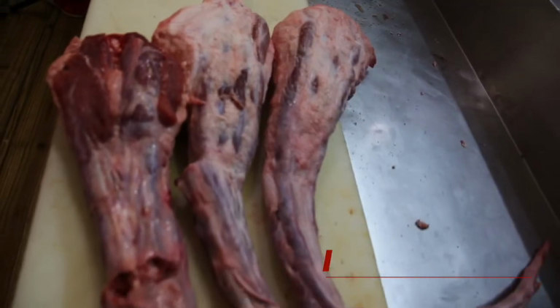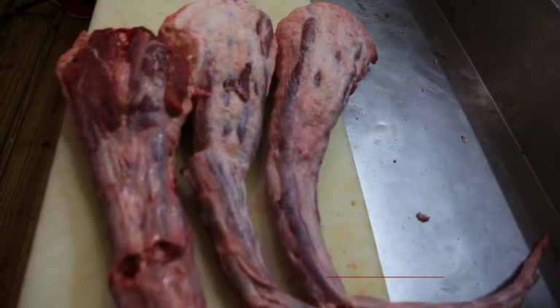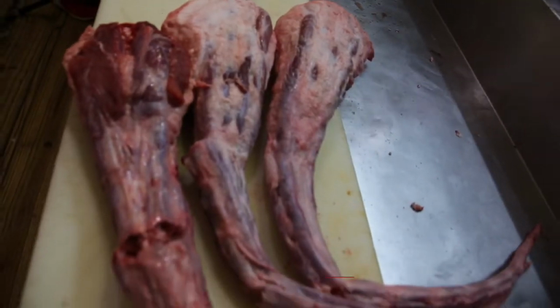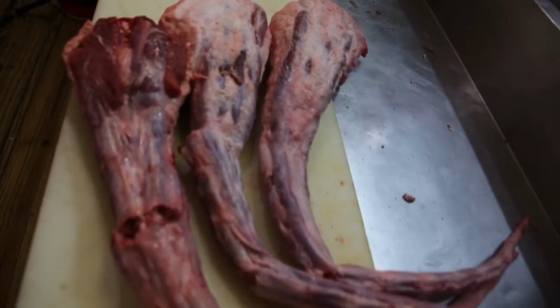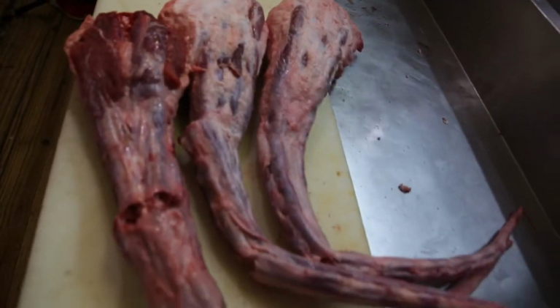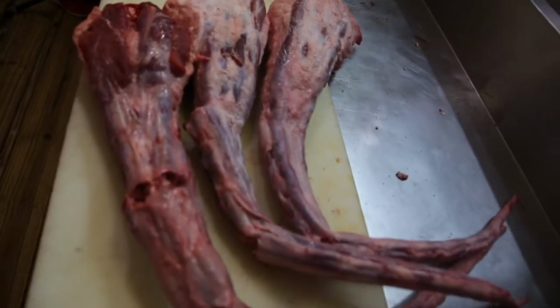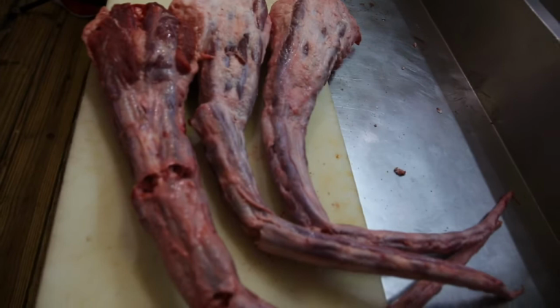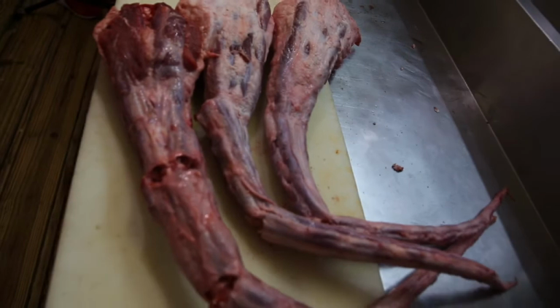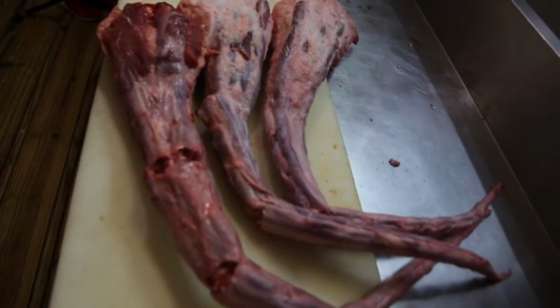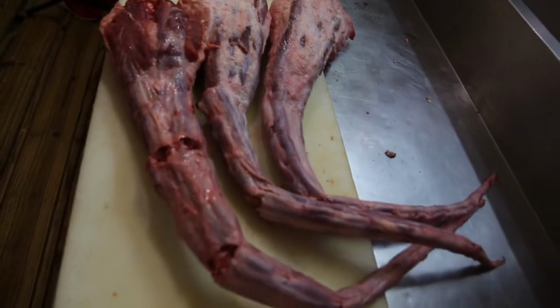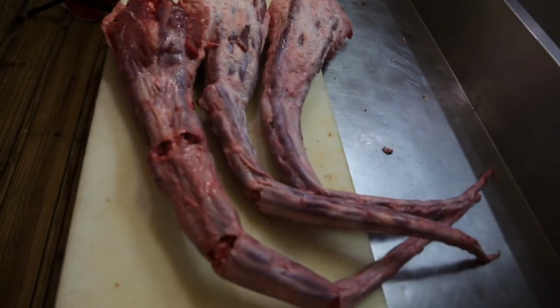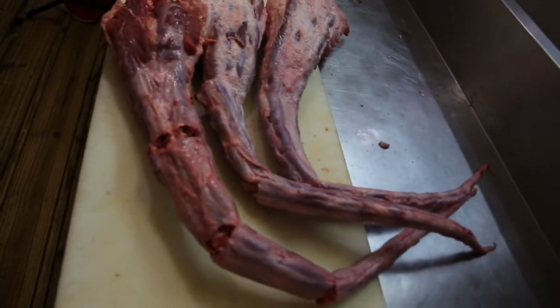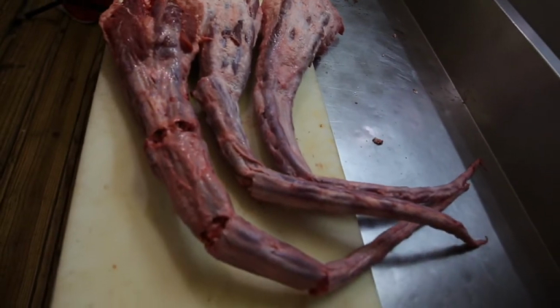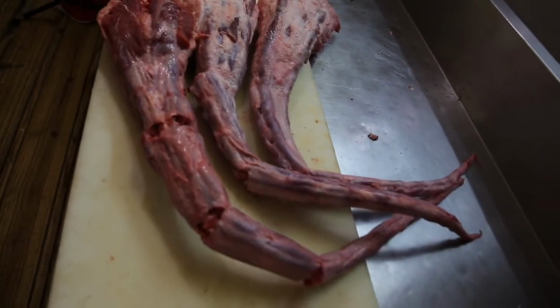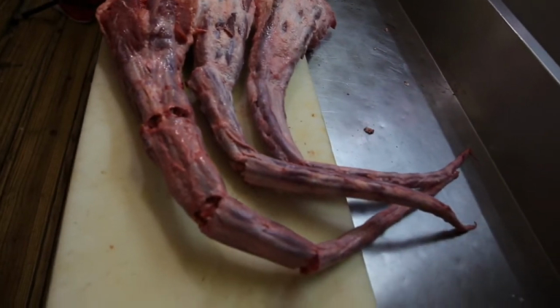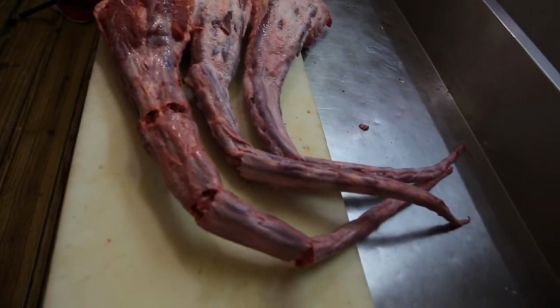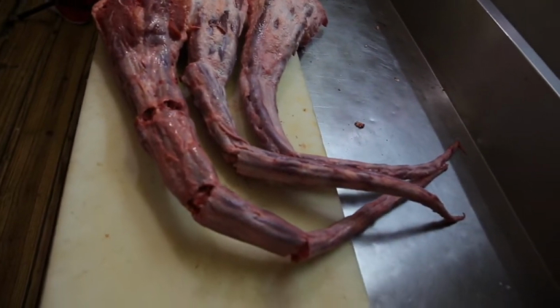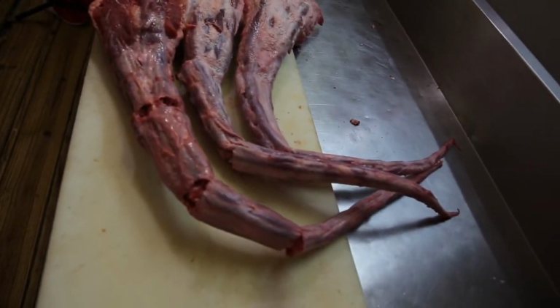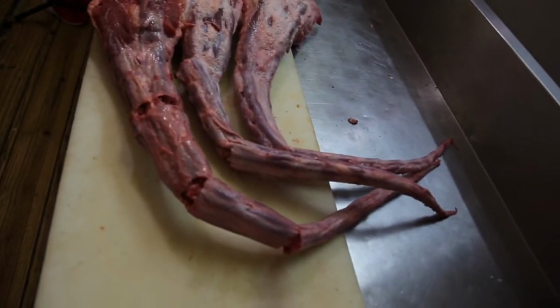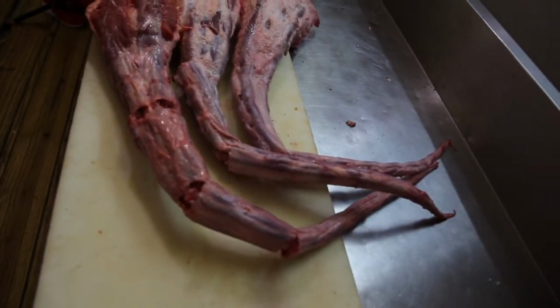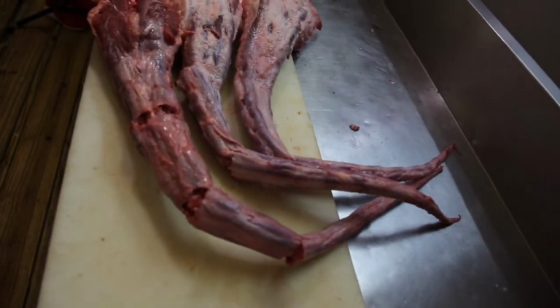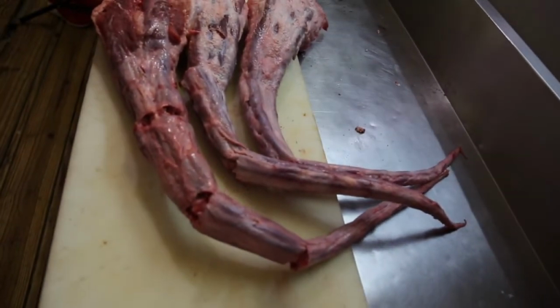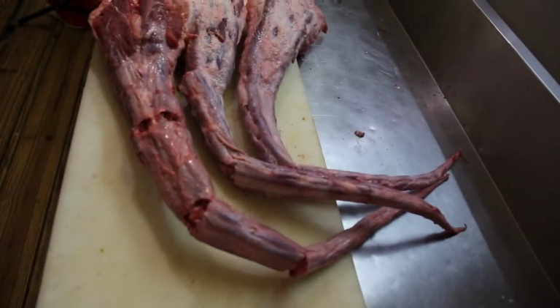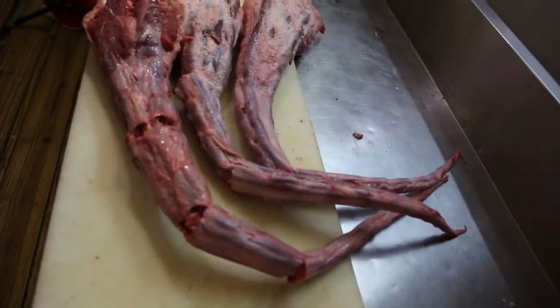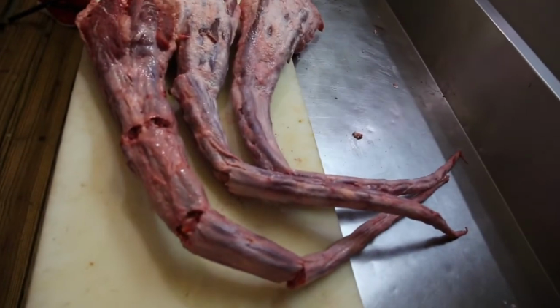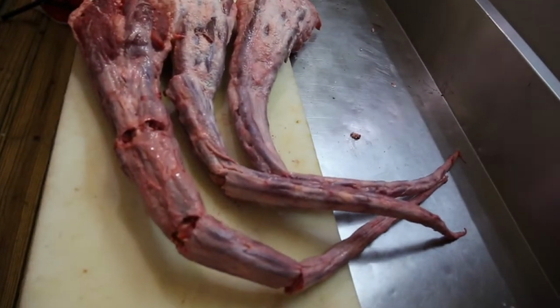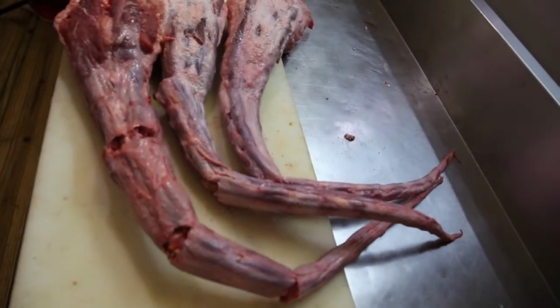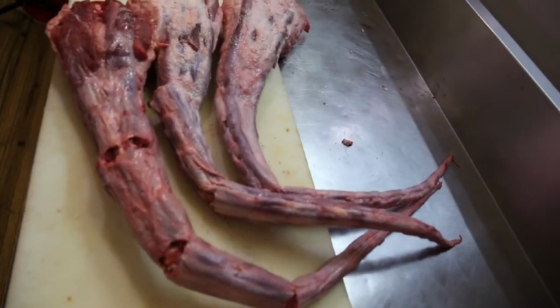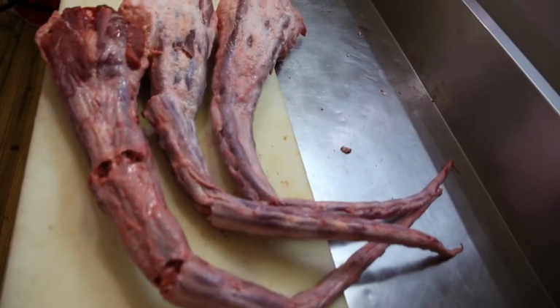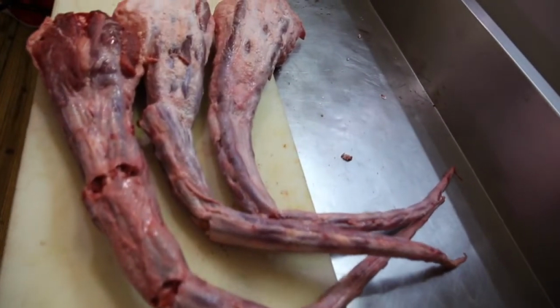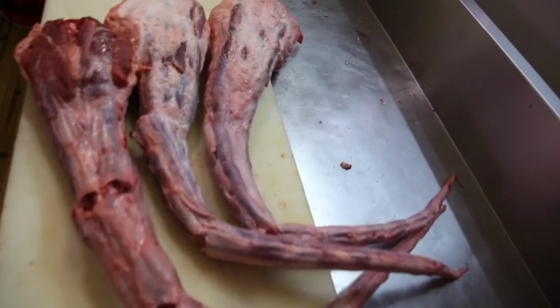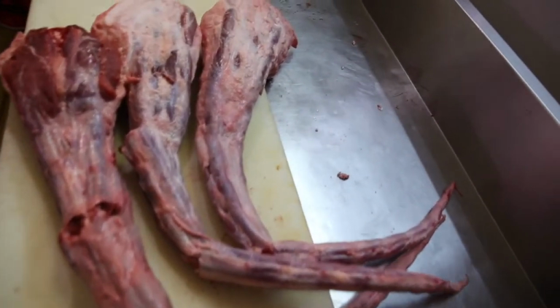Very, very nice piece of meat. Great for stews, curries — a beautiful piece of meat.